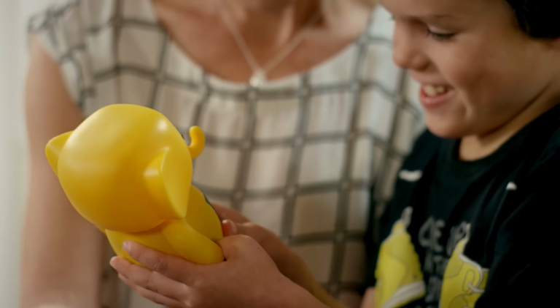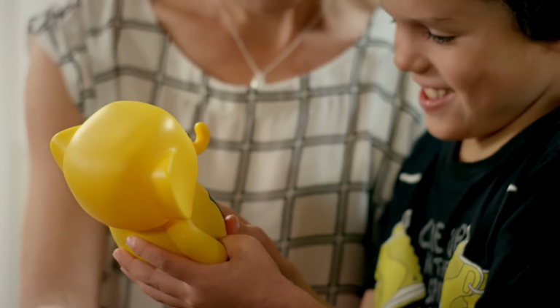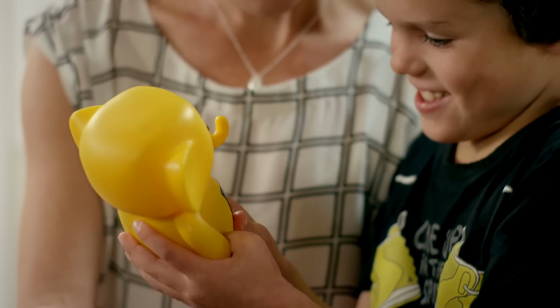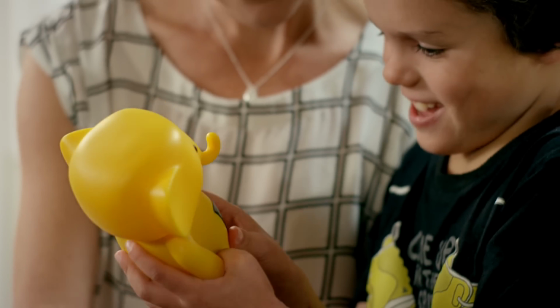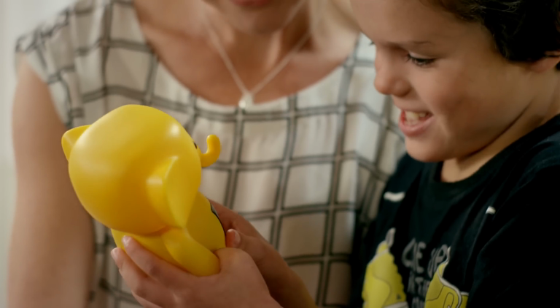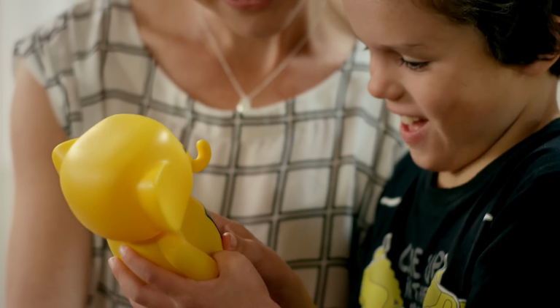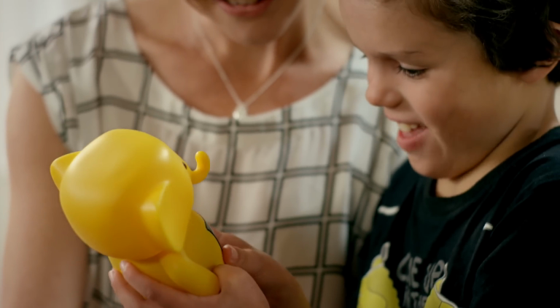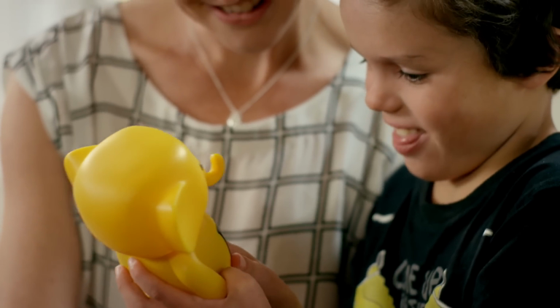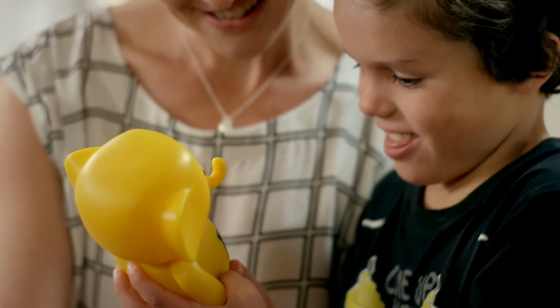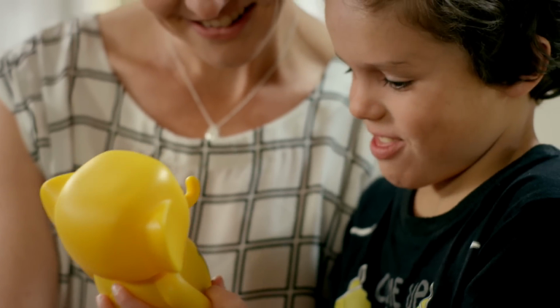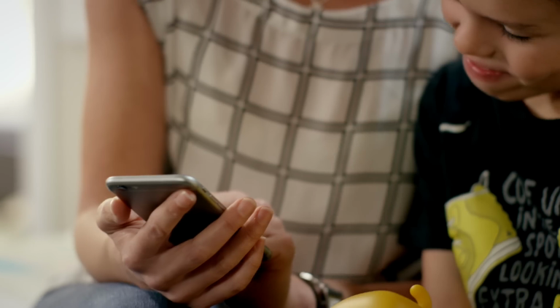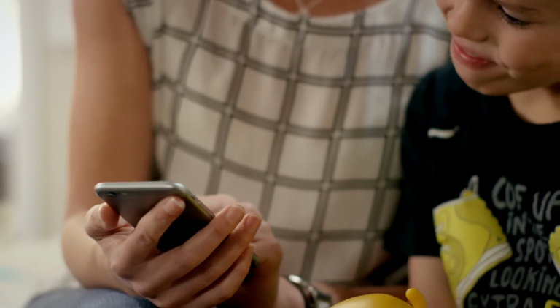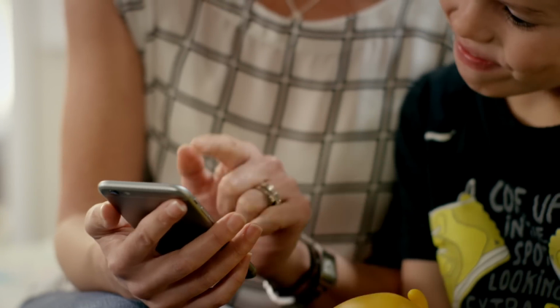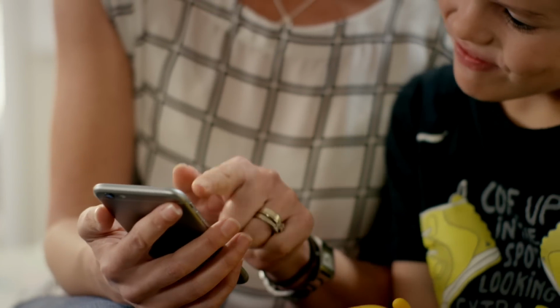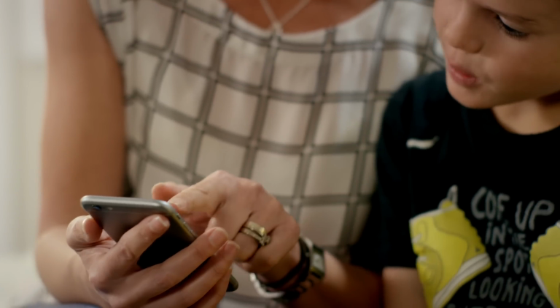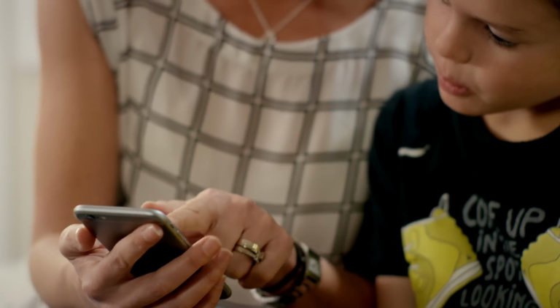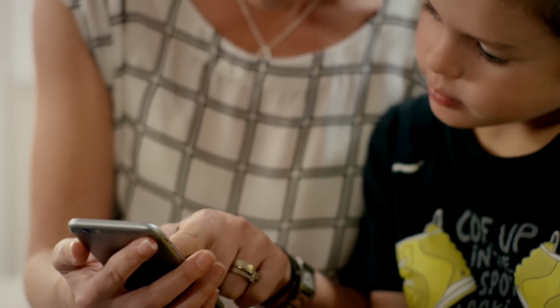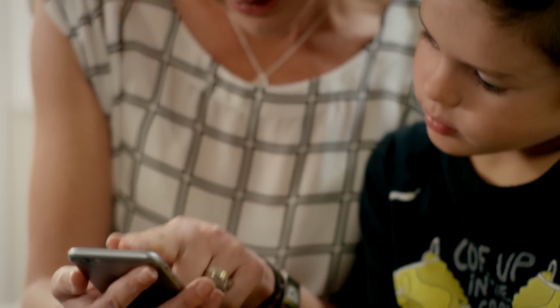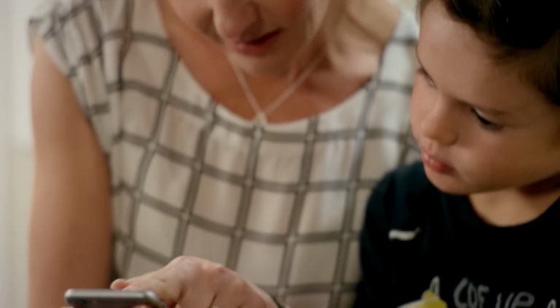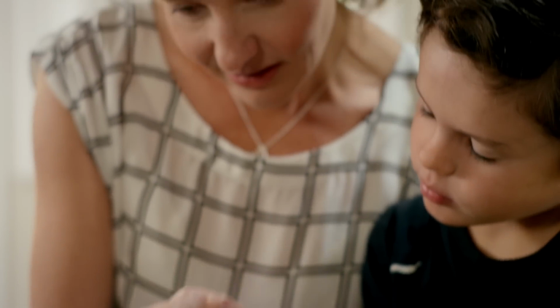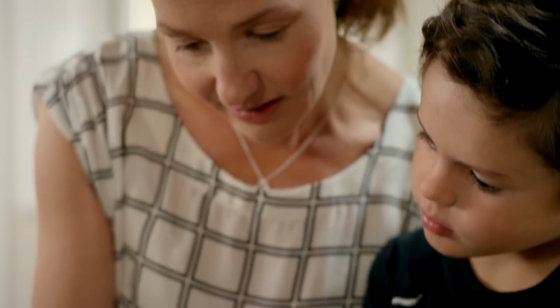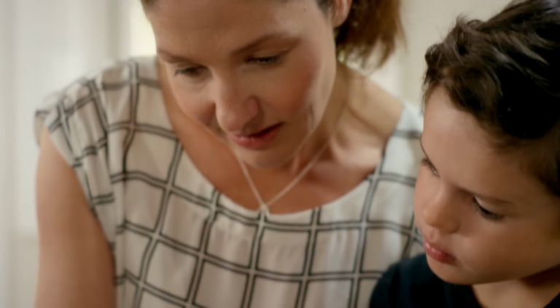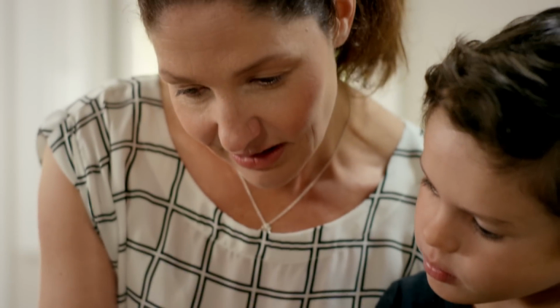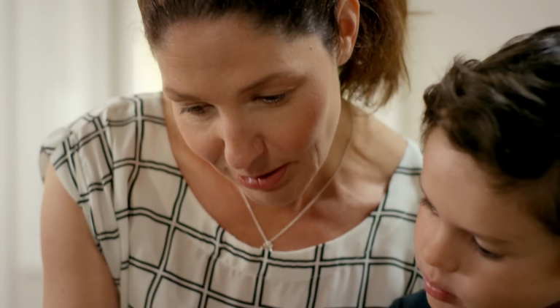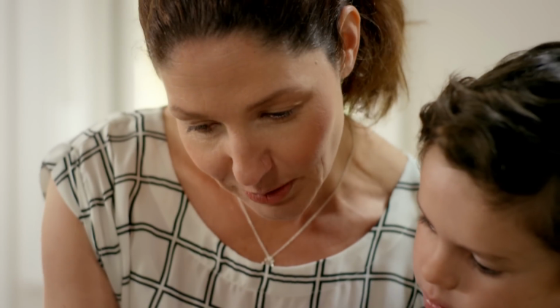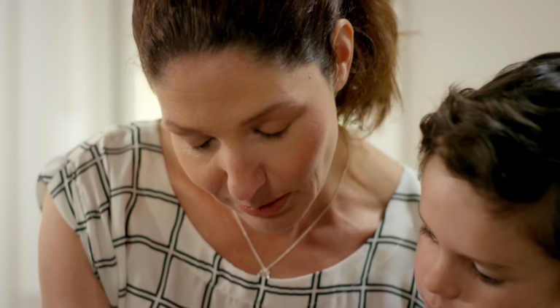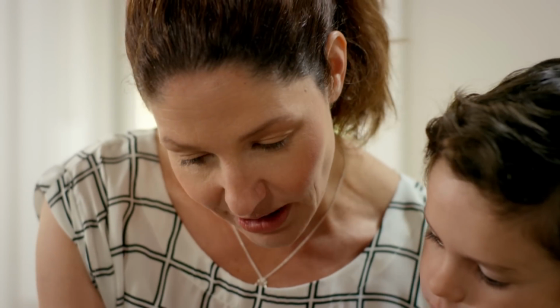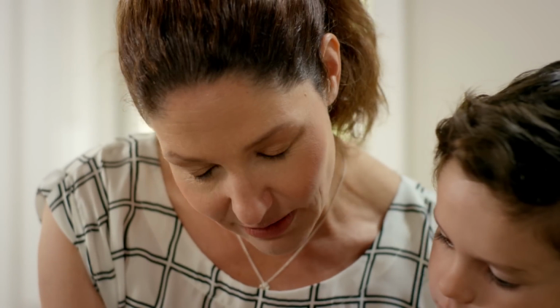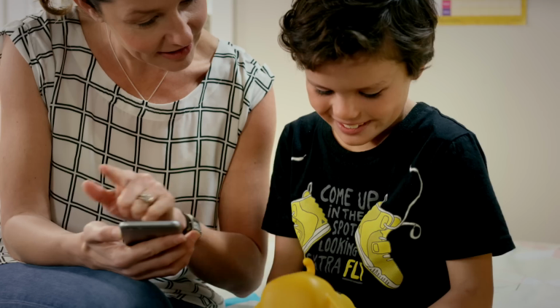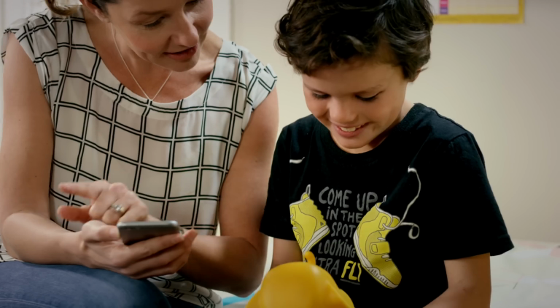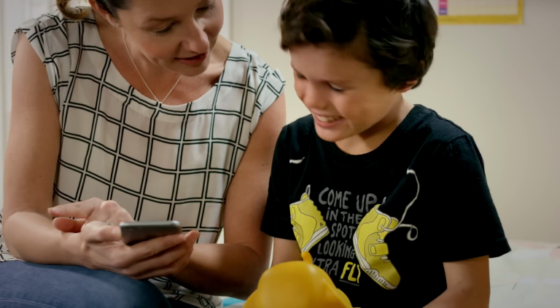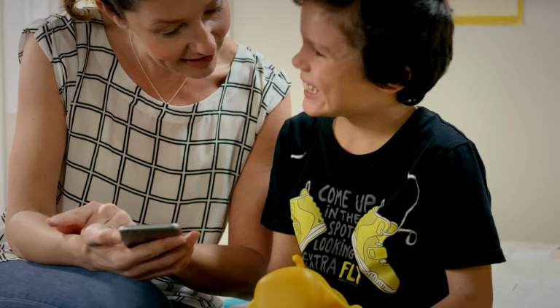Clever Cash isn't just an adorable and innovative money box. He's easy to set up too. So let's get started.